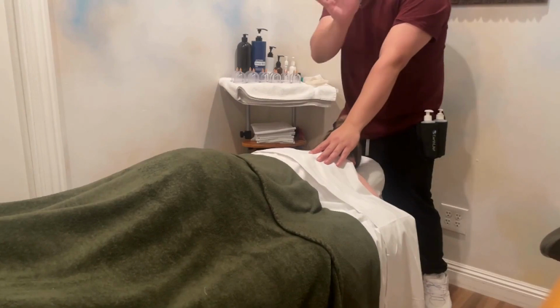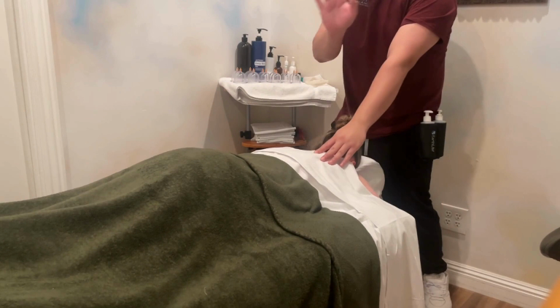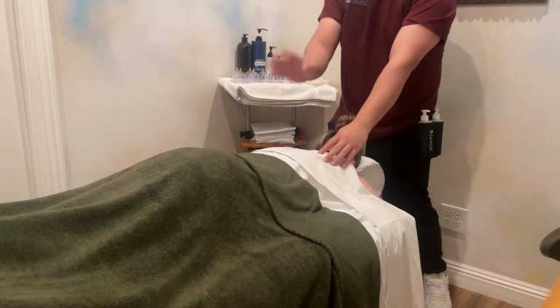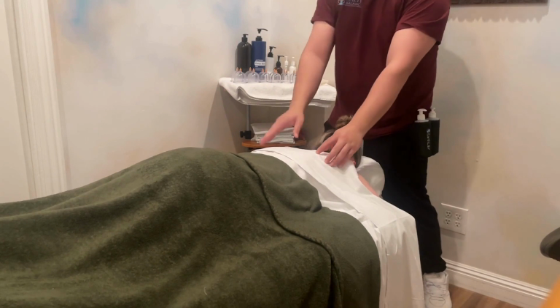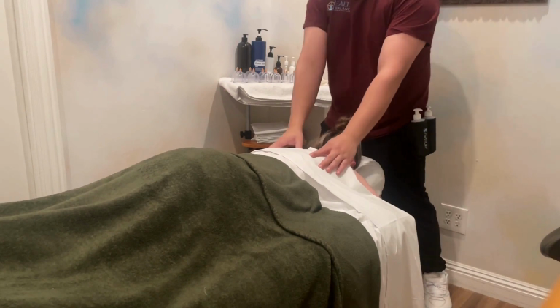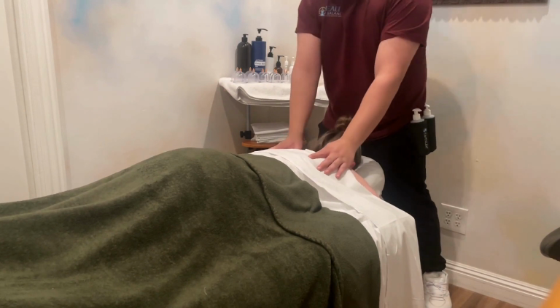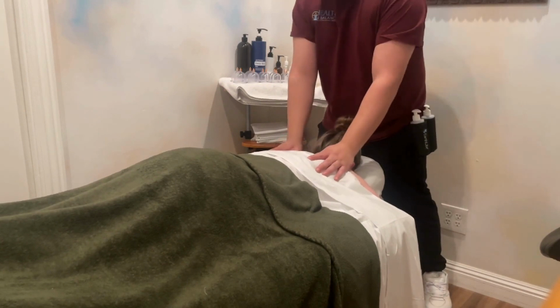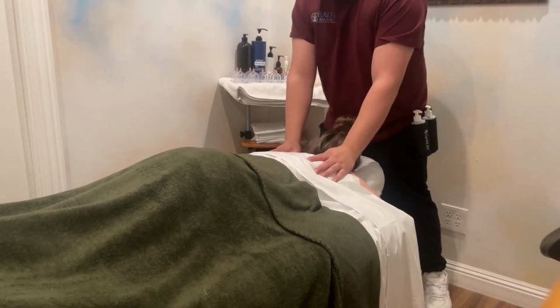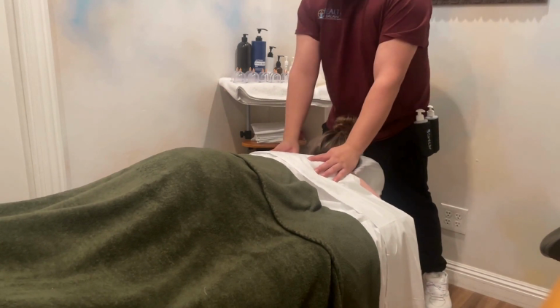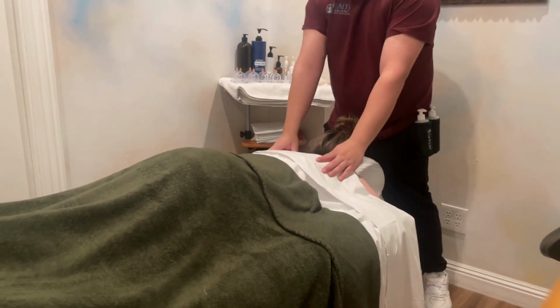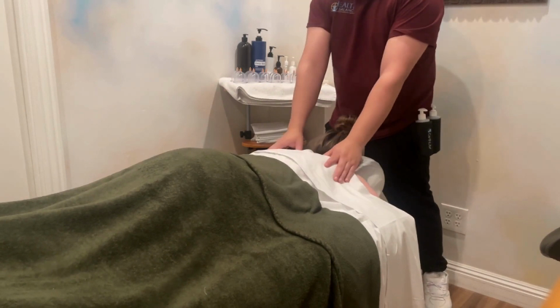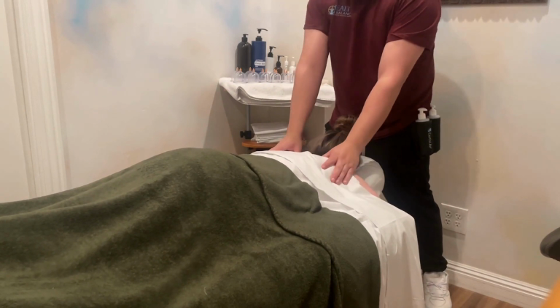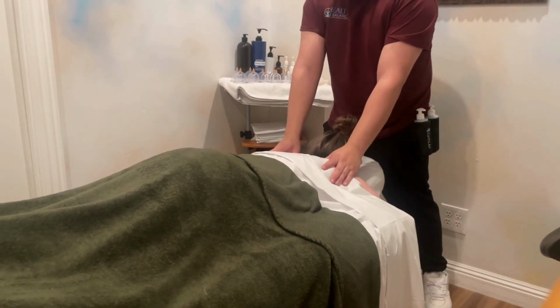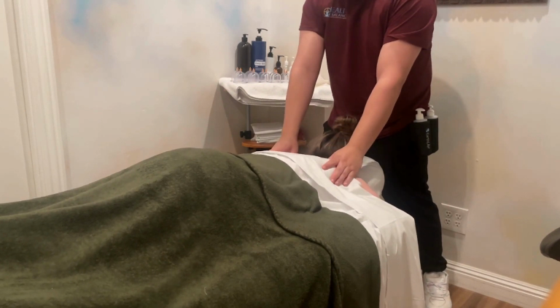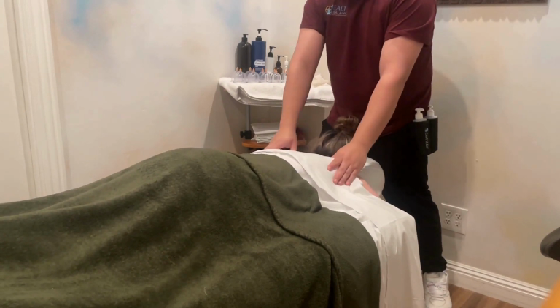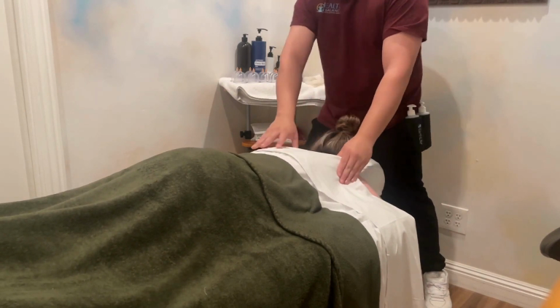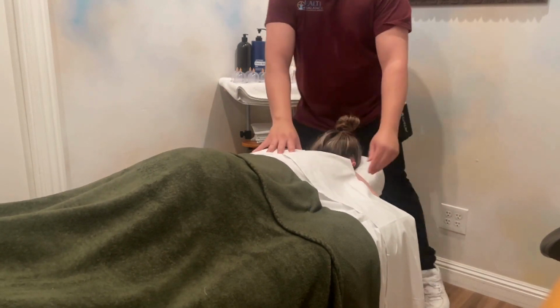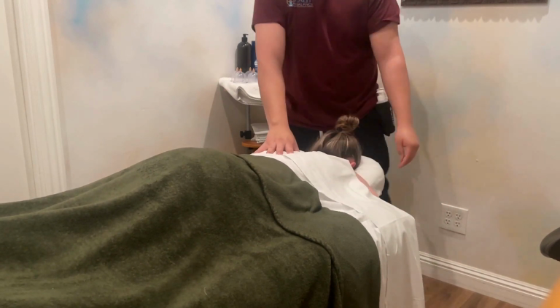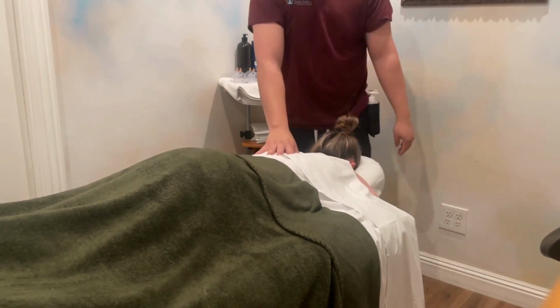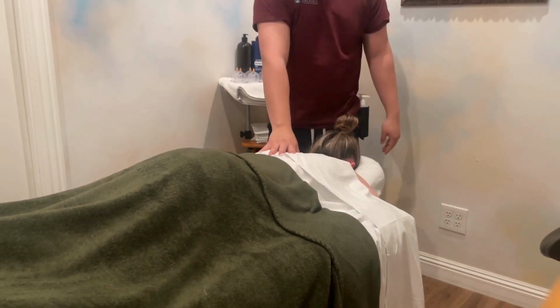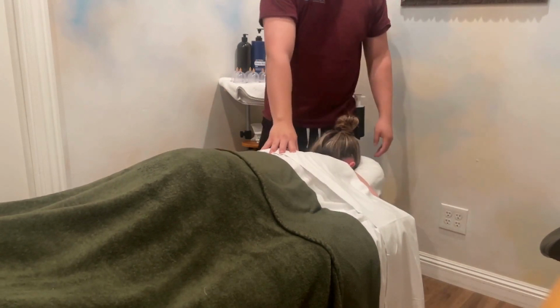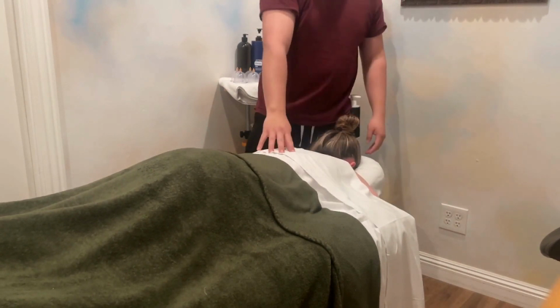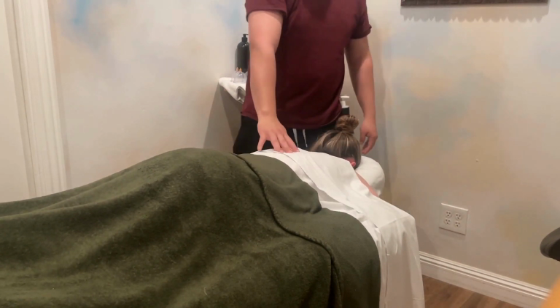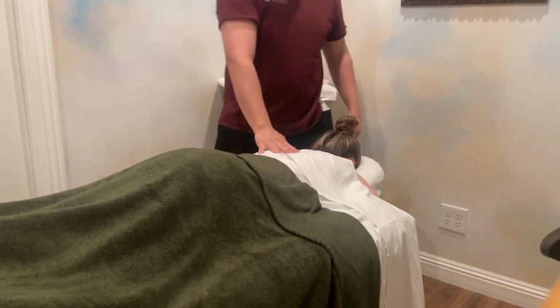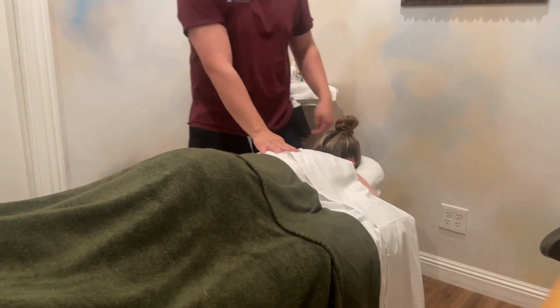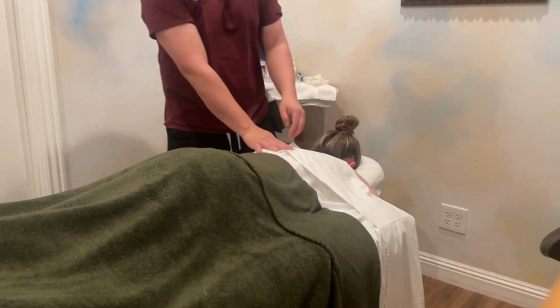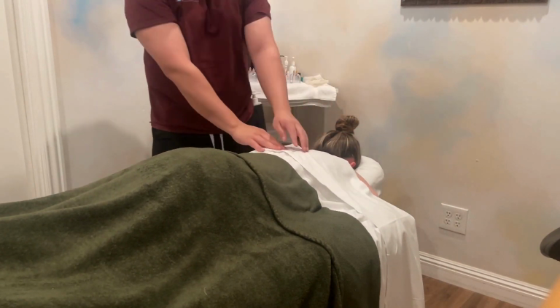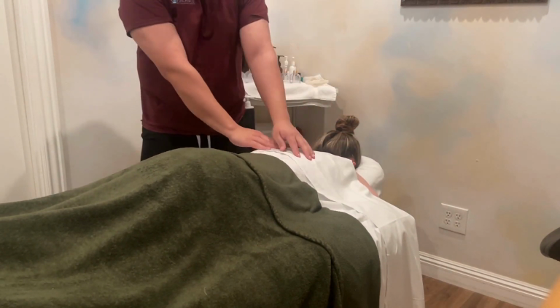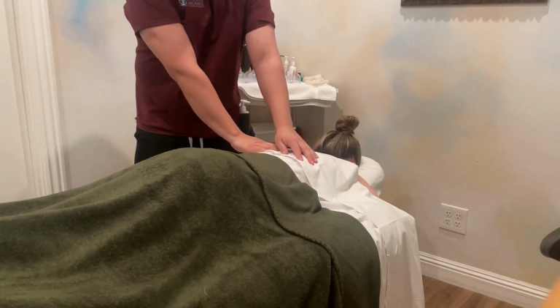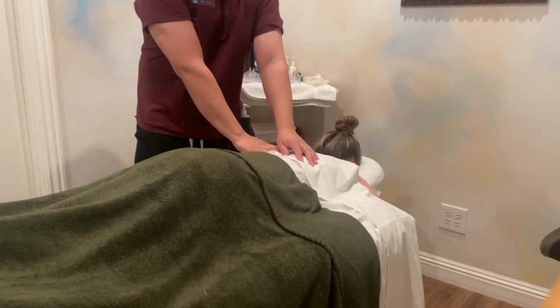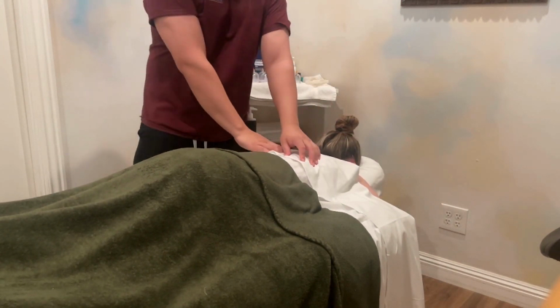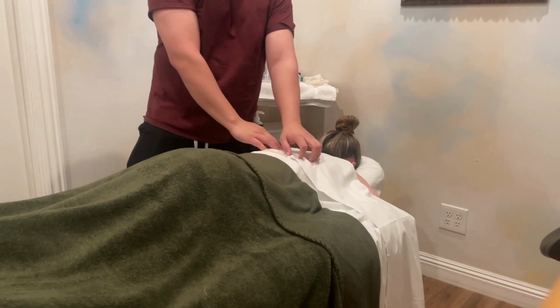Hello, I'm Raymond from Health and Balance. We're going to do a quick cupping session on Cassie.